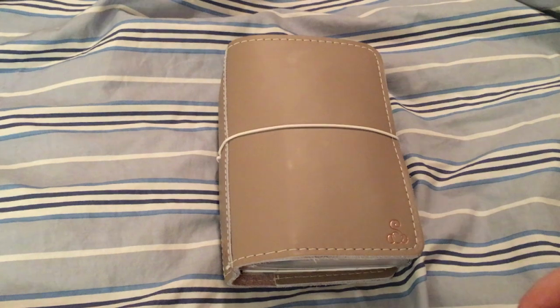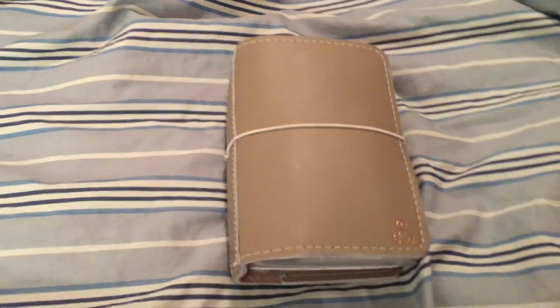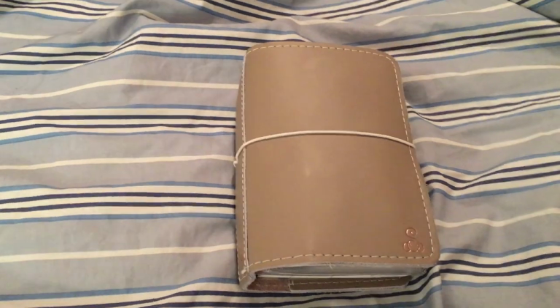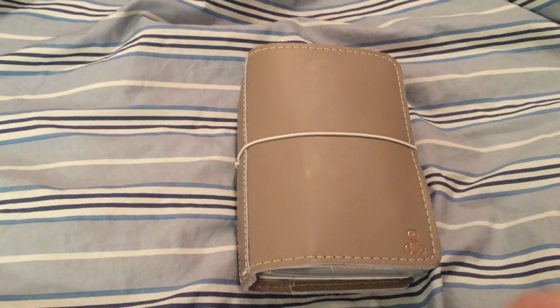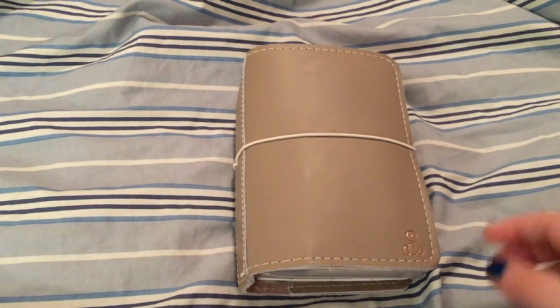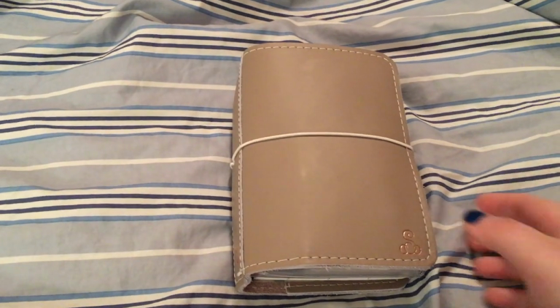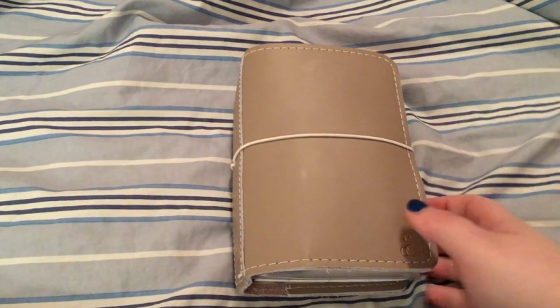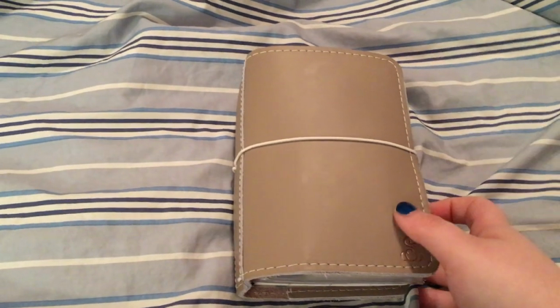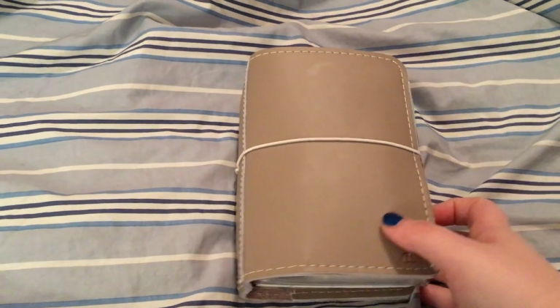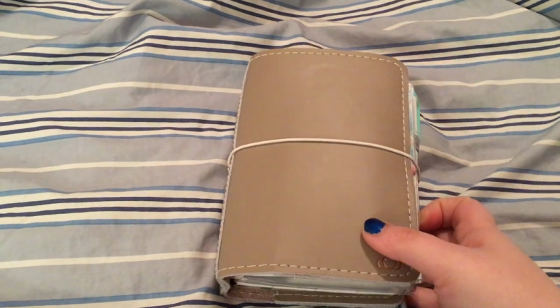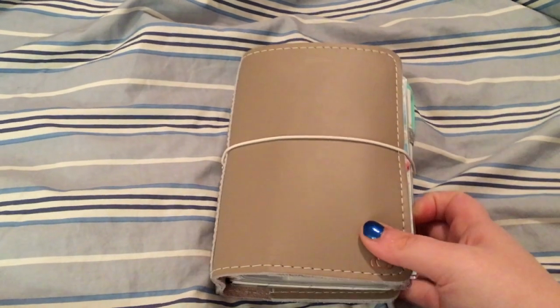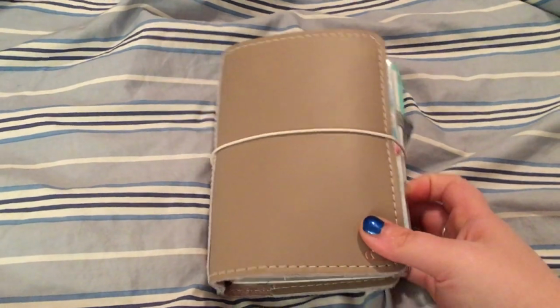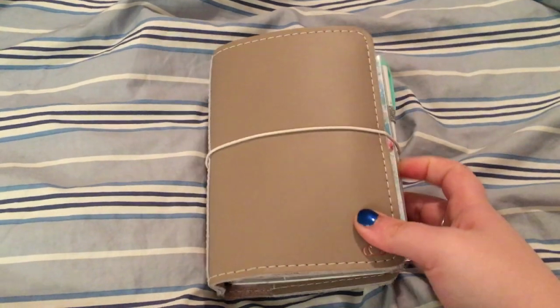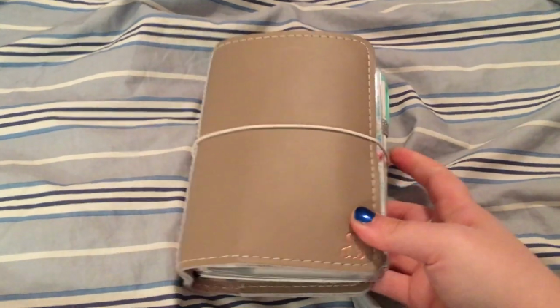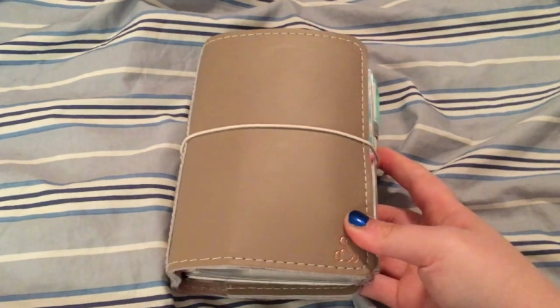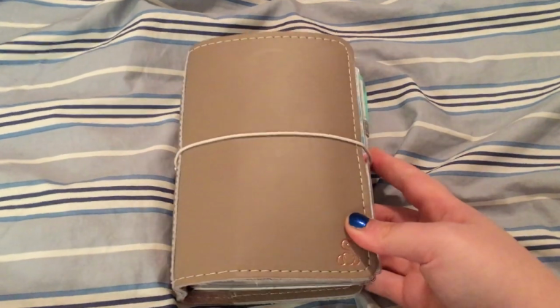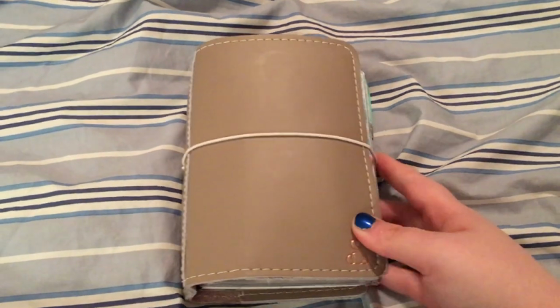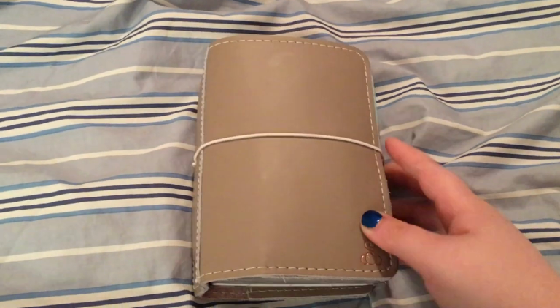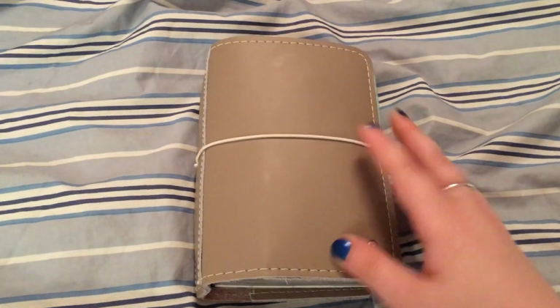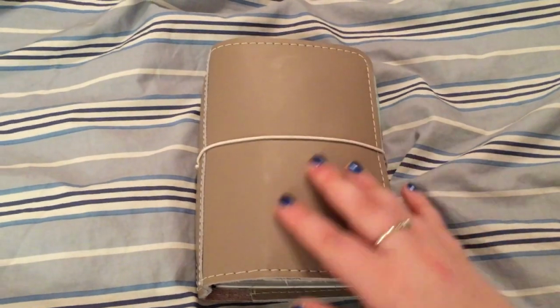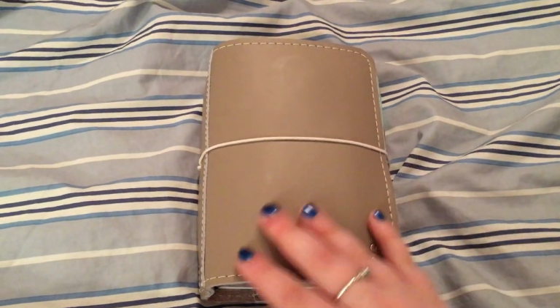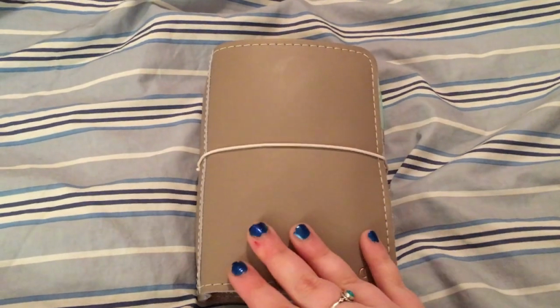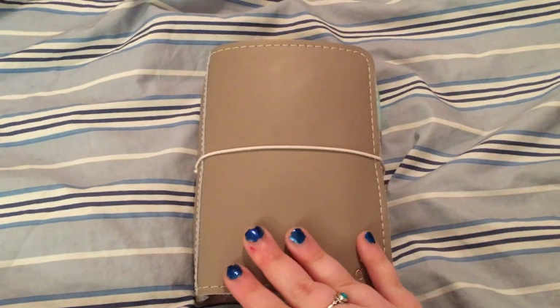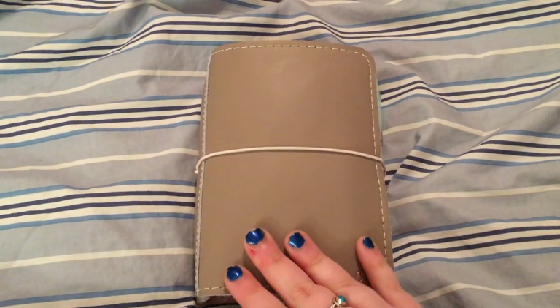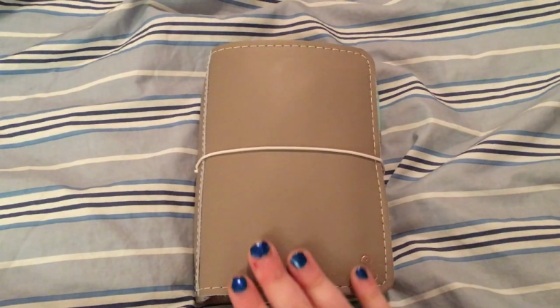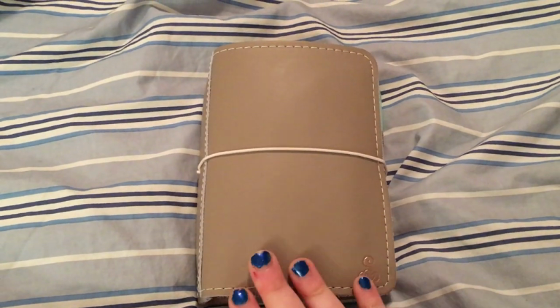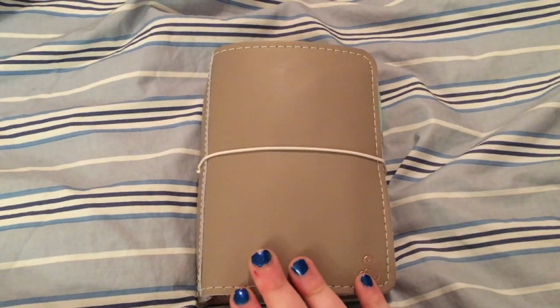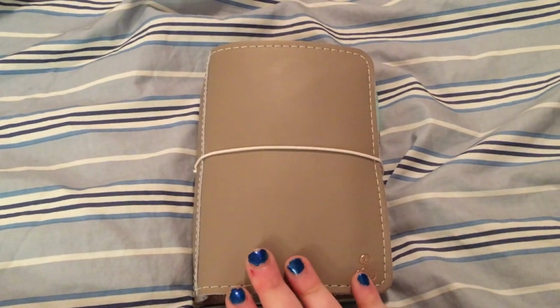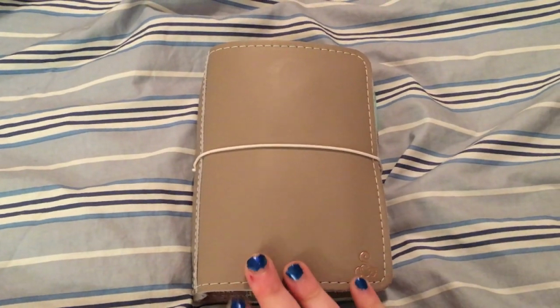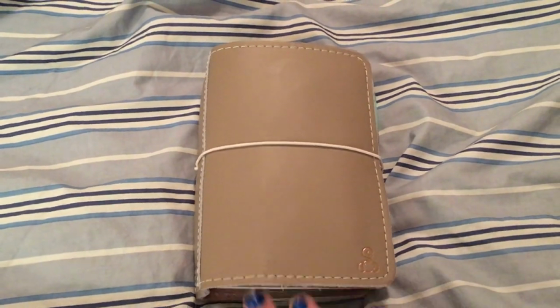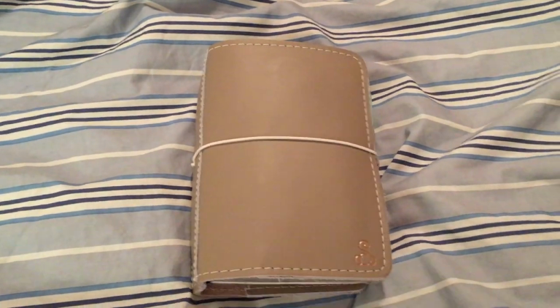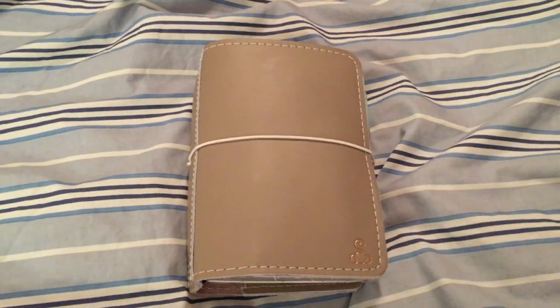Hey everyone, I thought I would do an updated planner setup slash flip through.